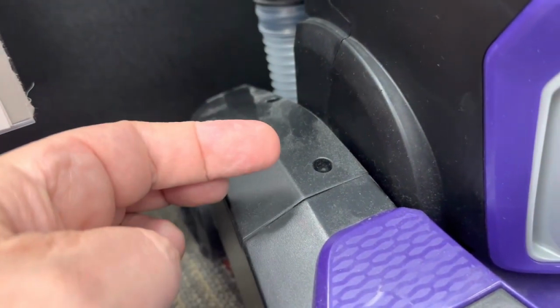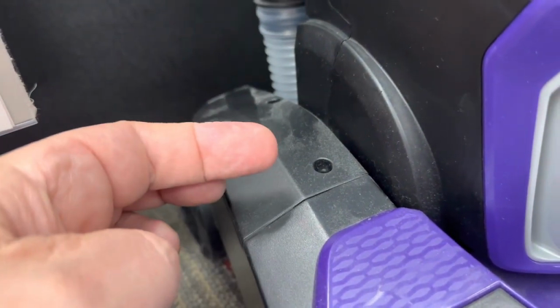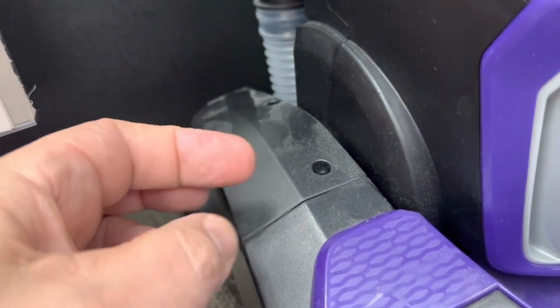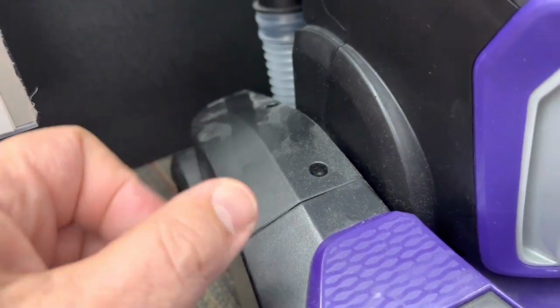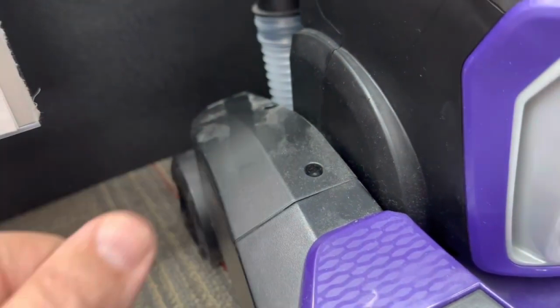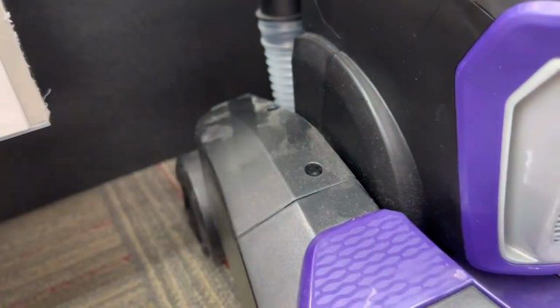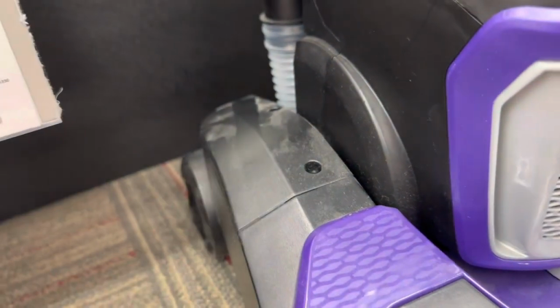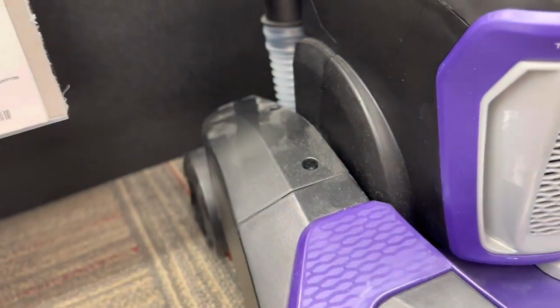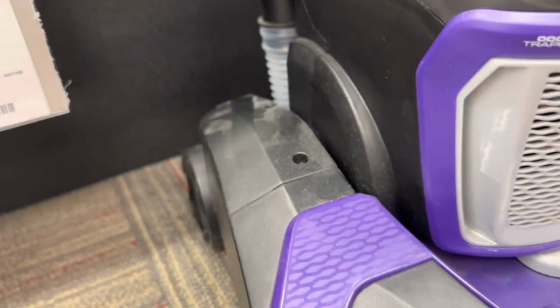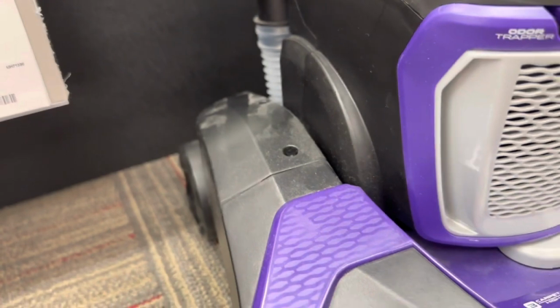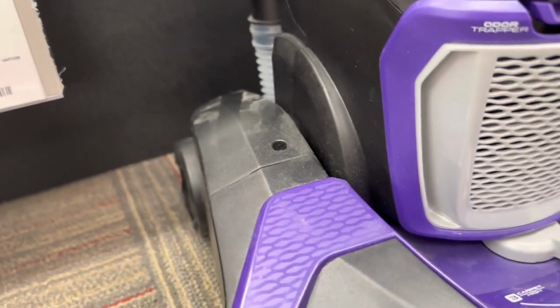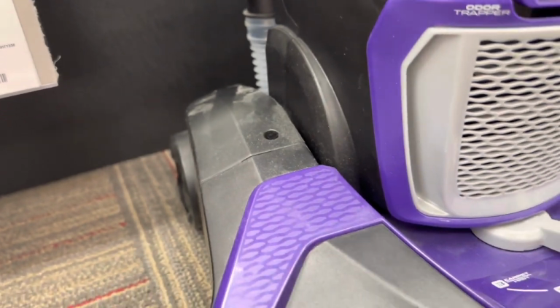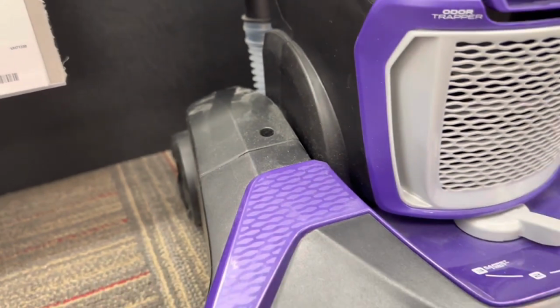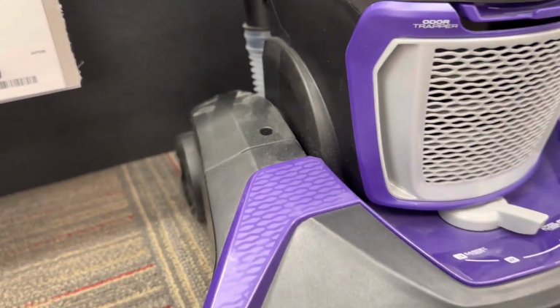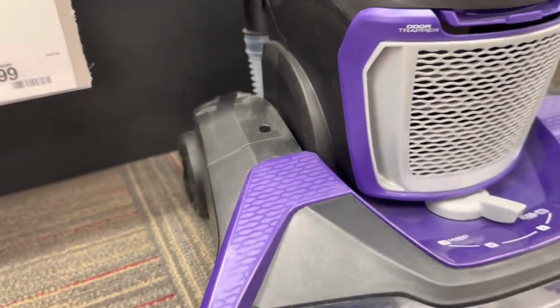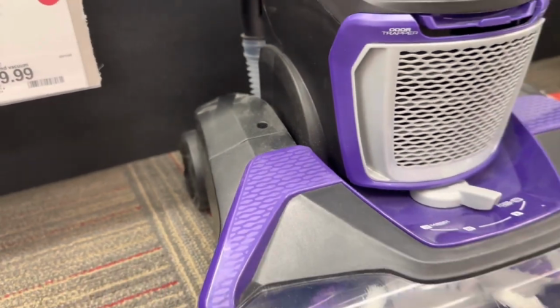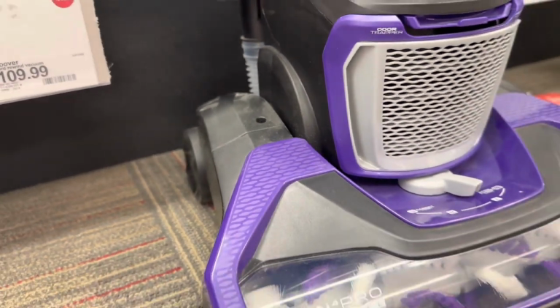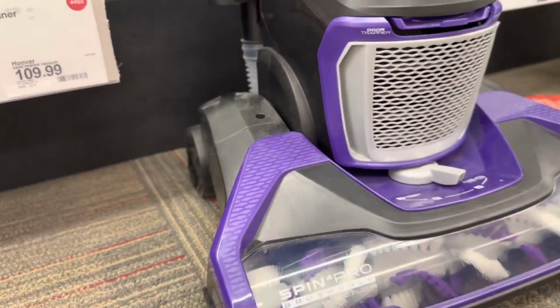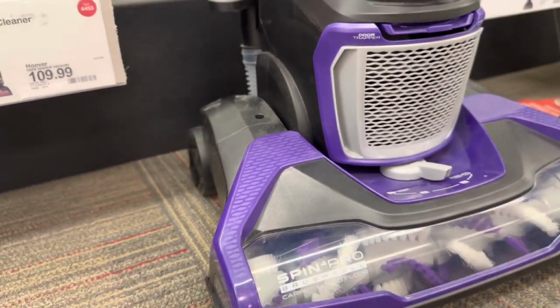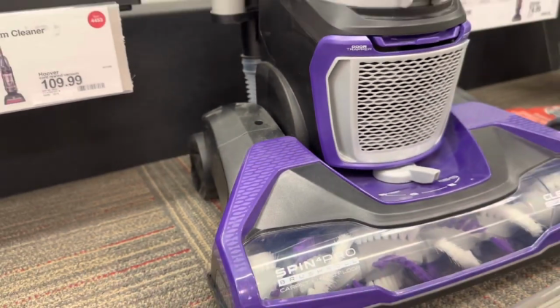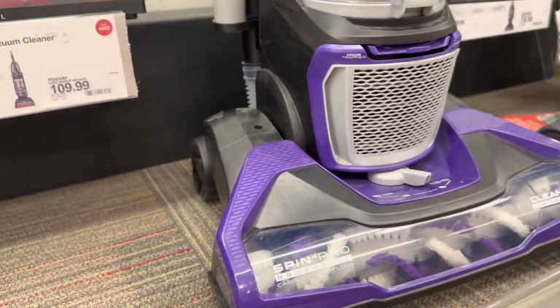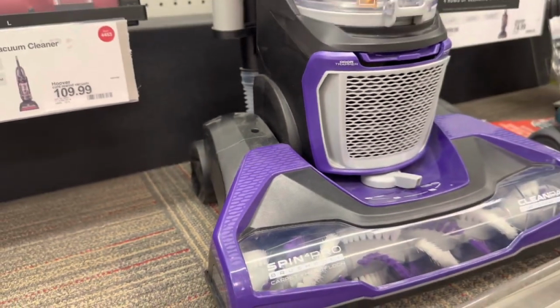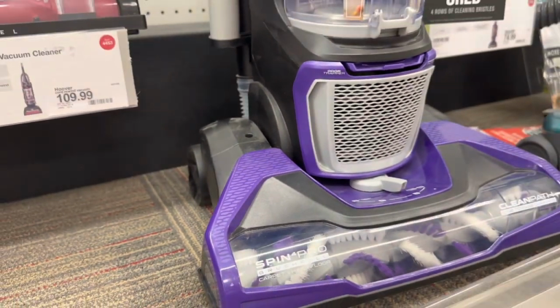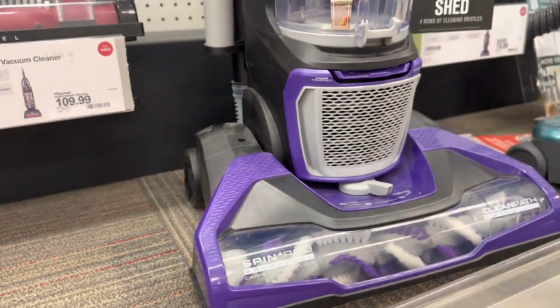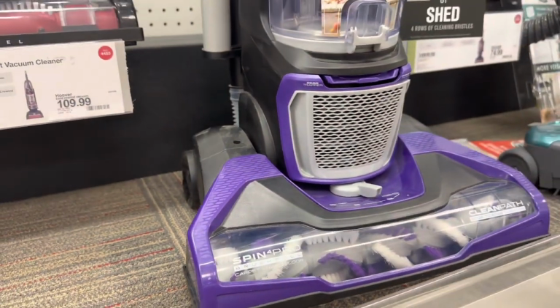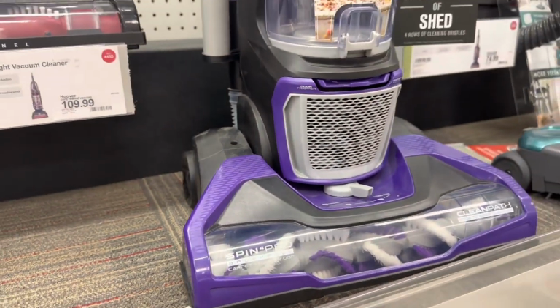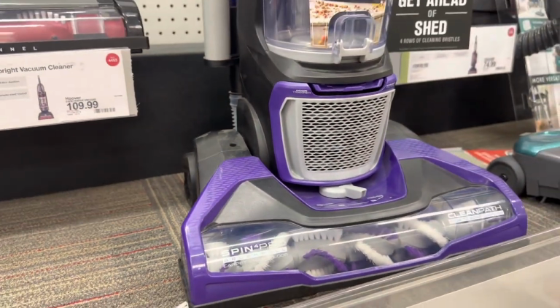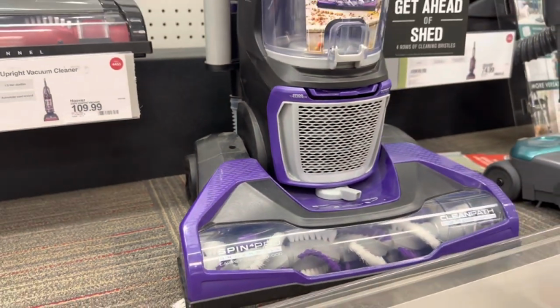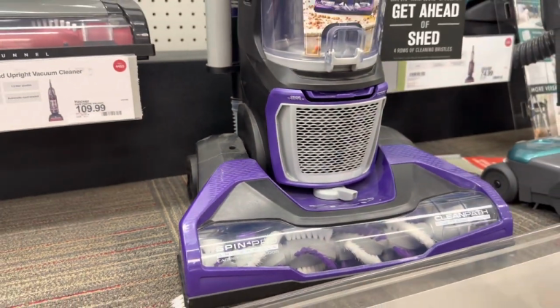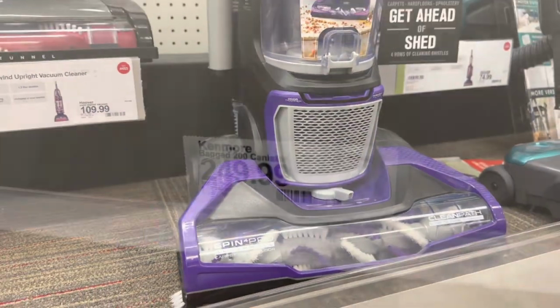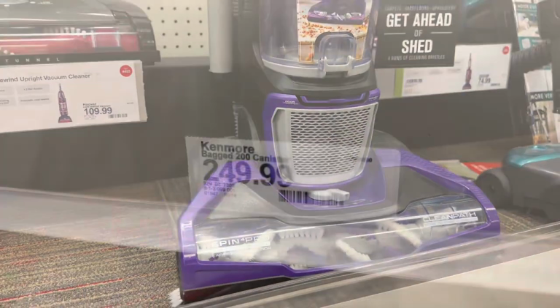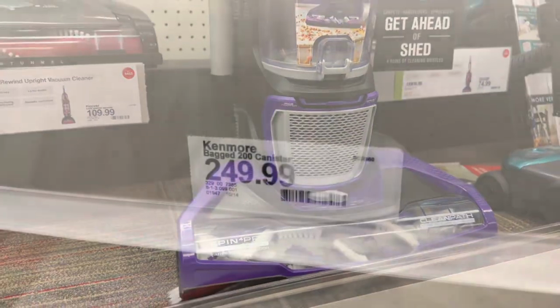This is how Target's vacuum display looks — and it's not just about the power of the motor.